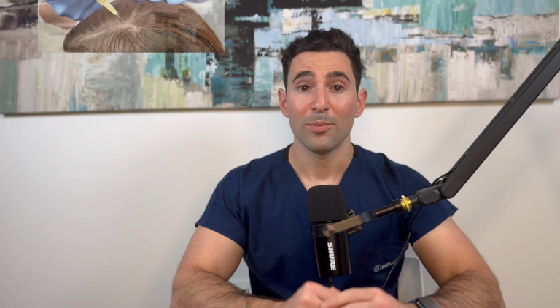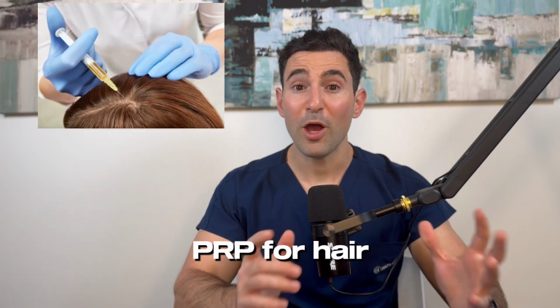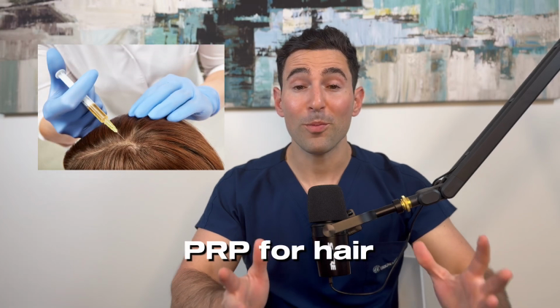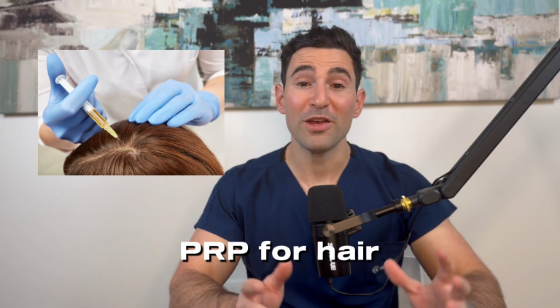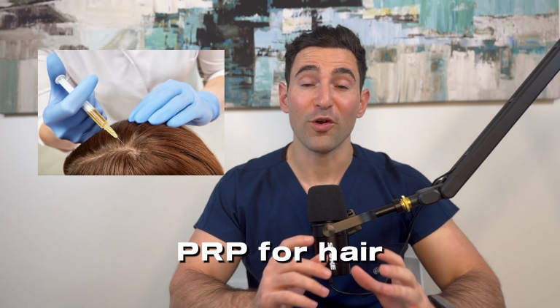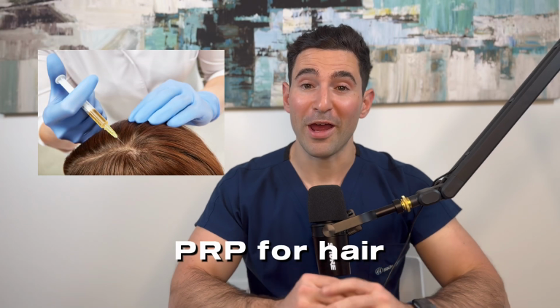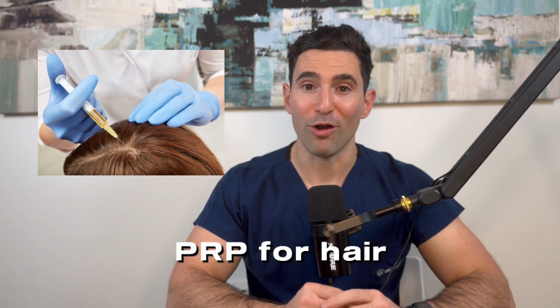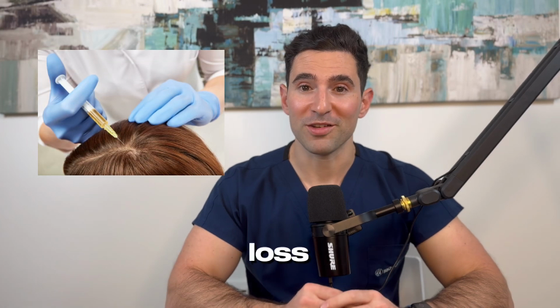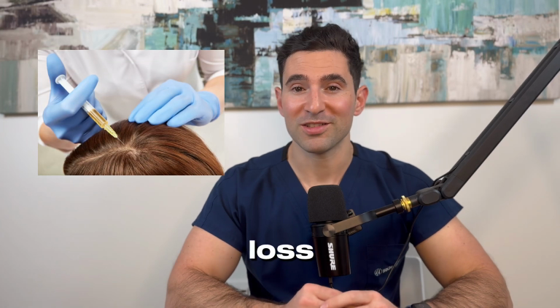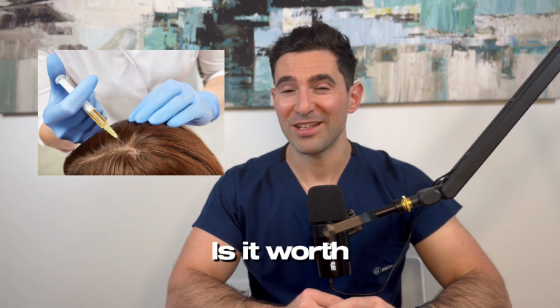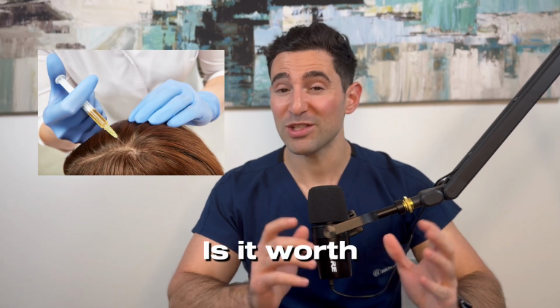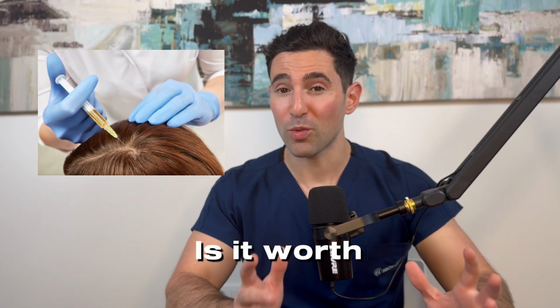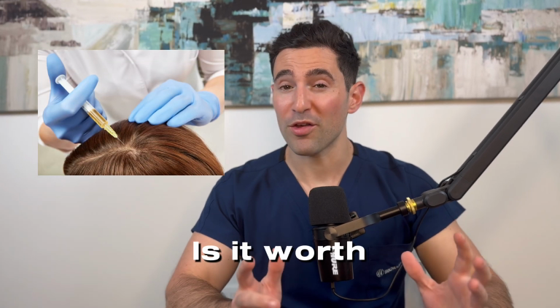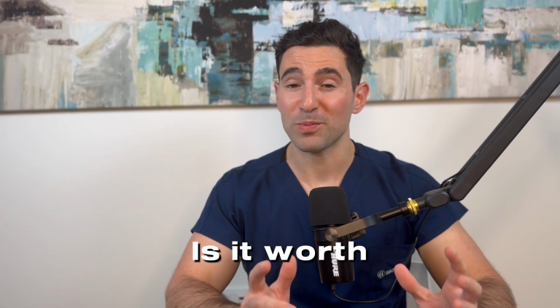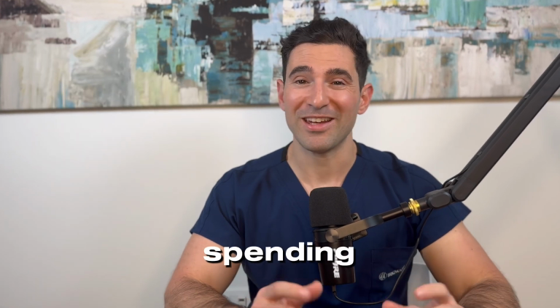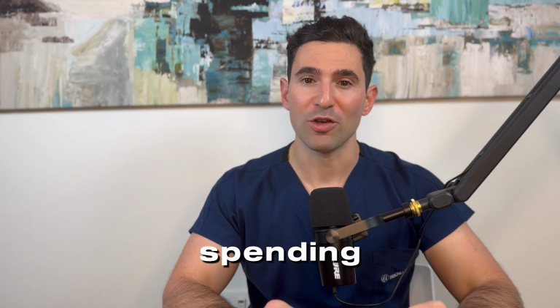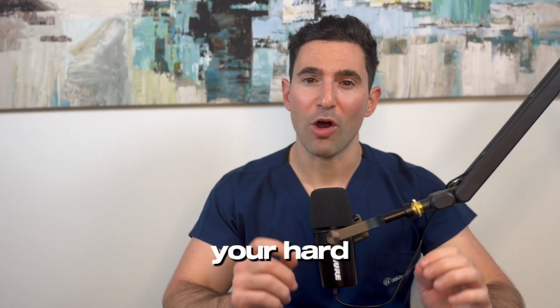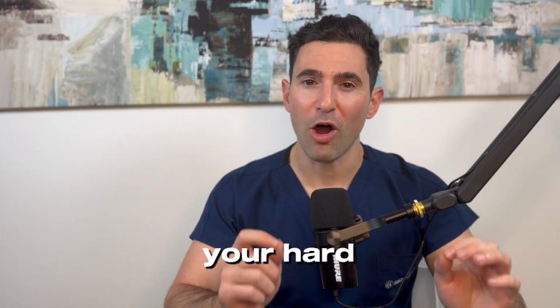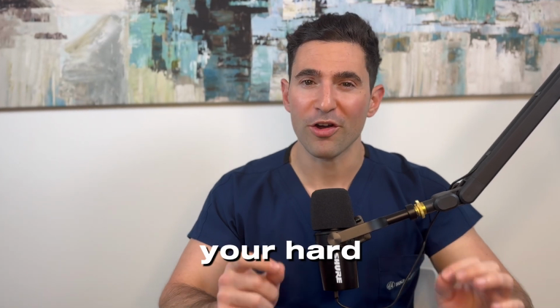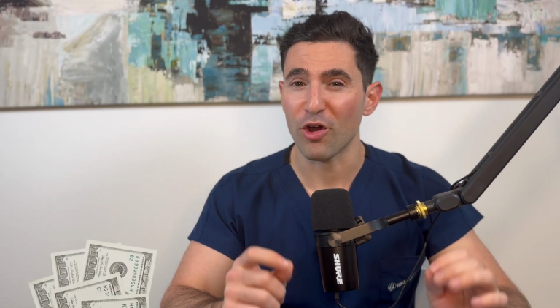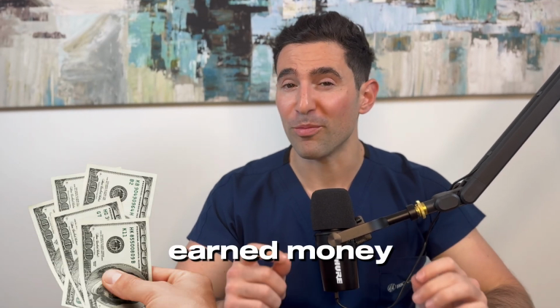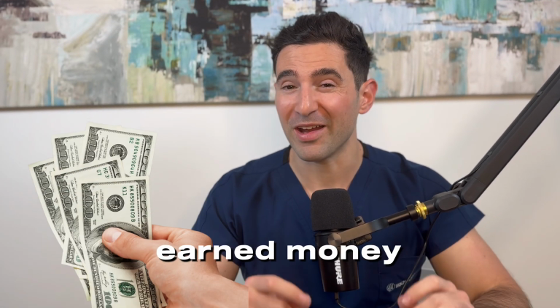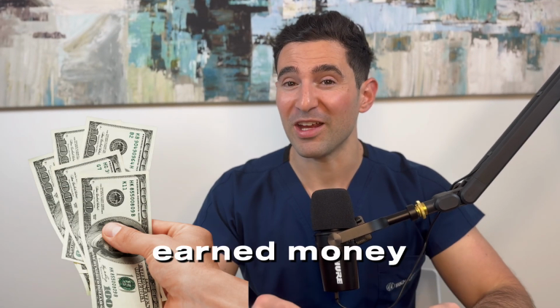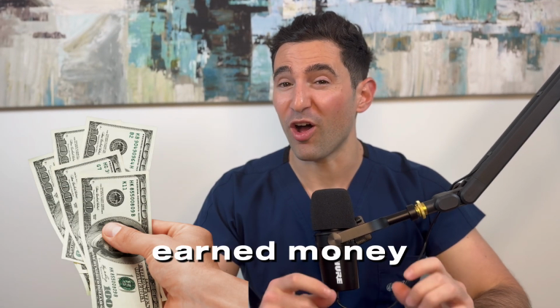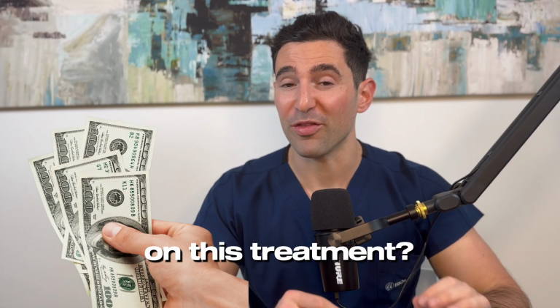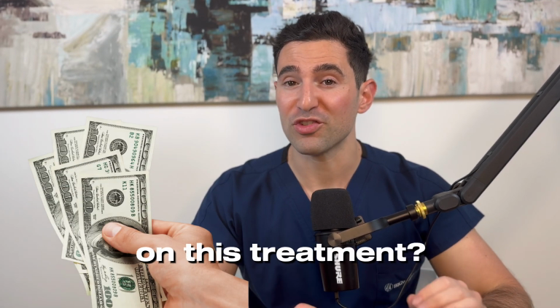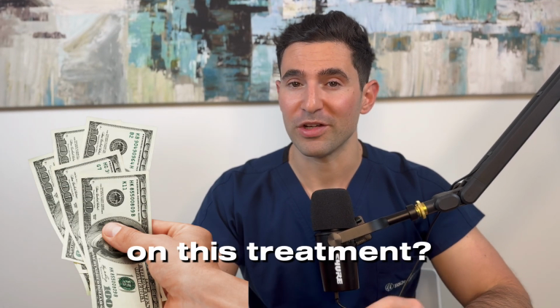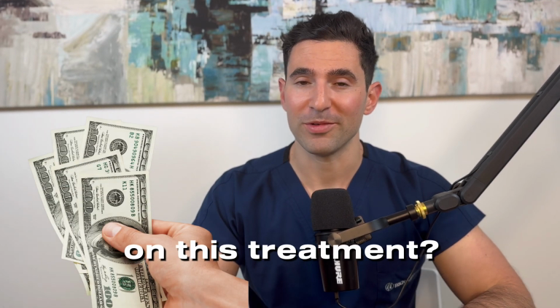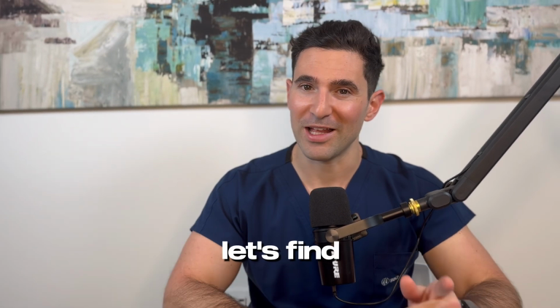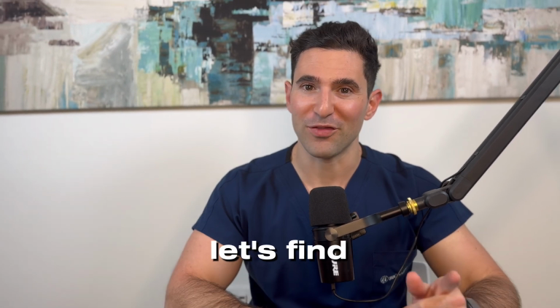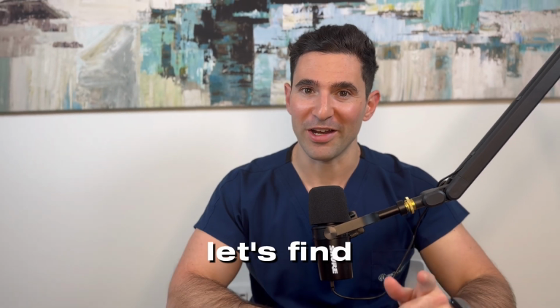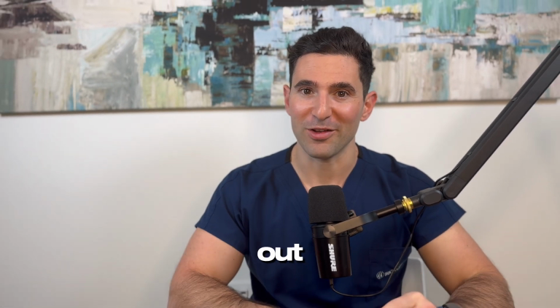PRP for hair loss — is it worth spending your hard-earned money on this treatment? Let's find out.